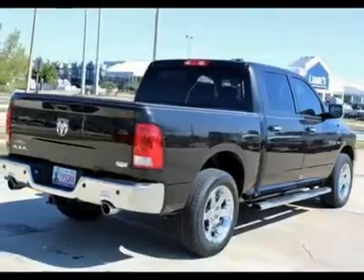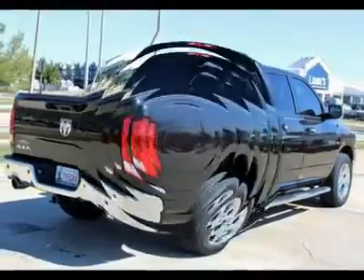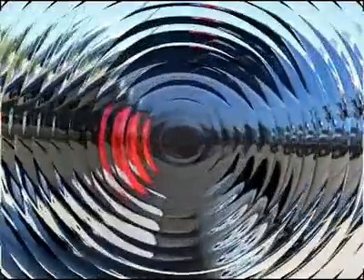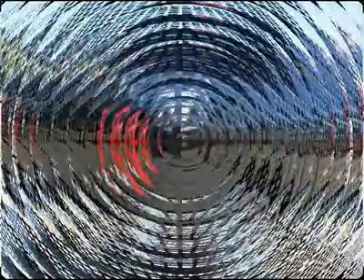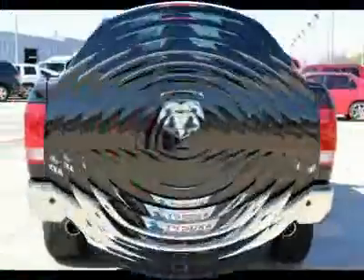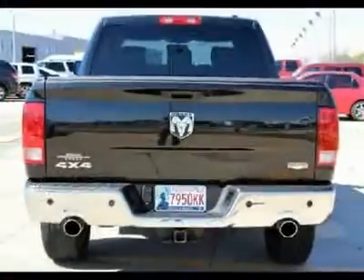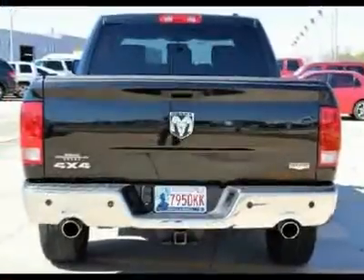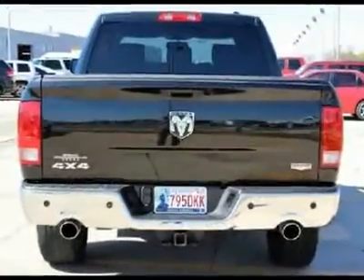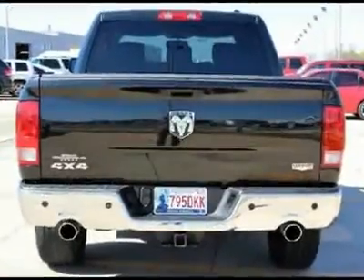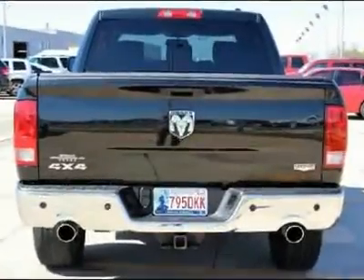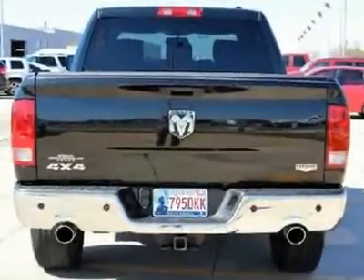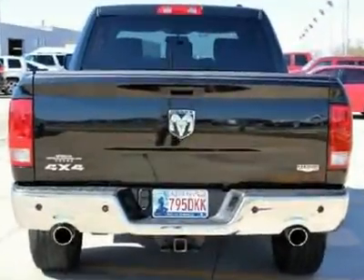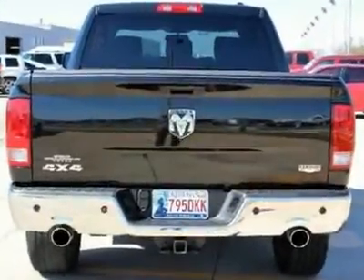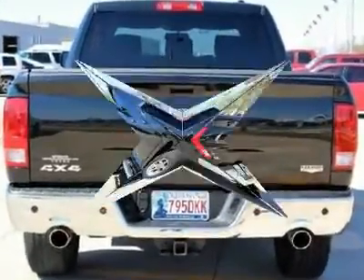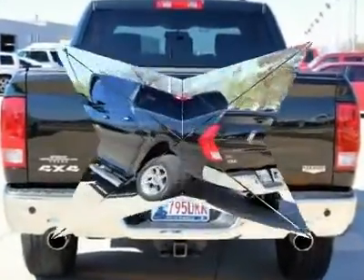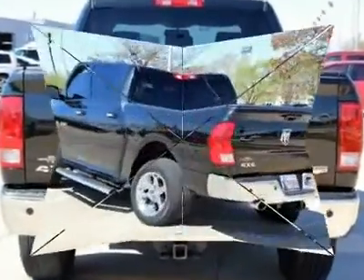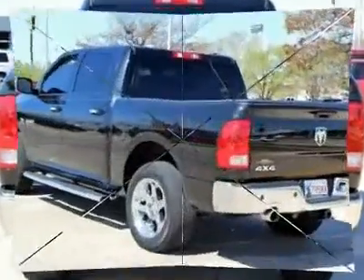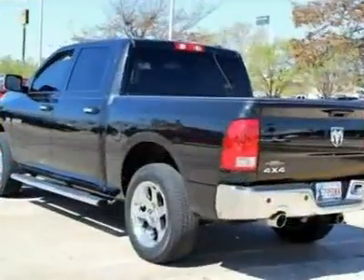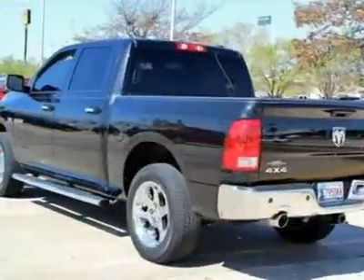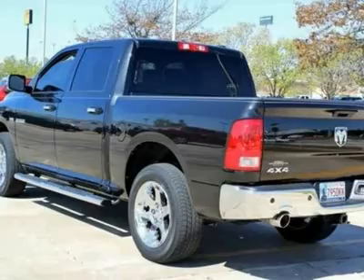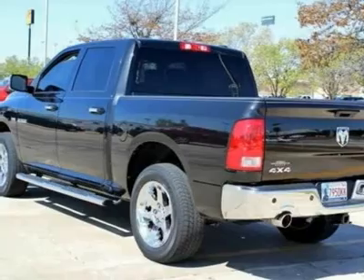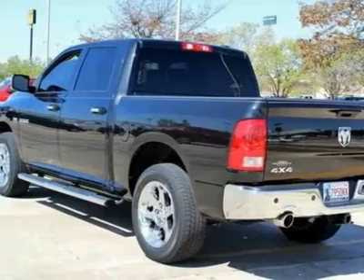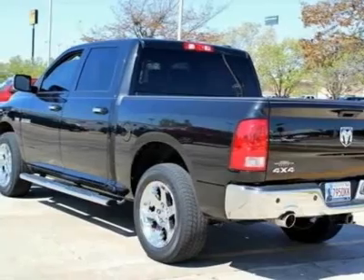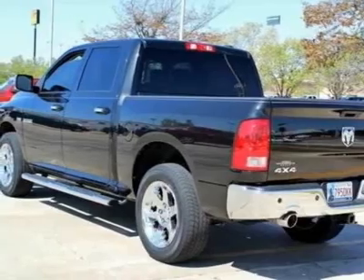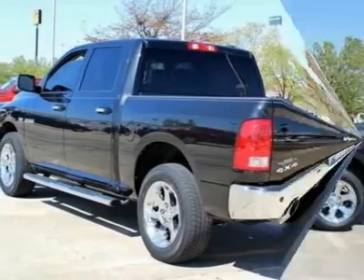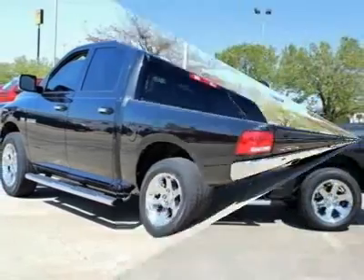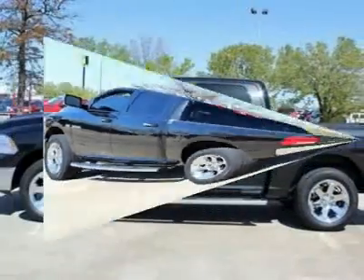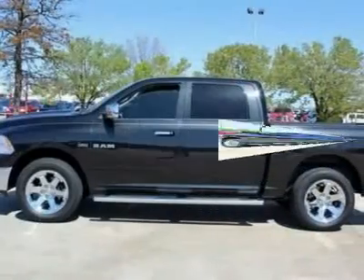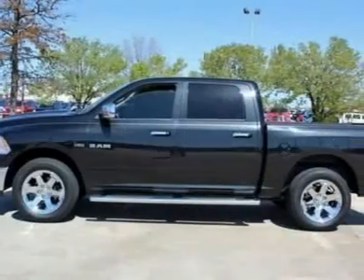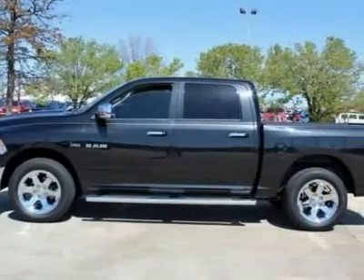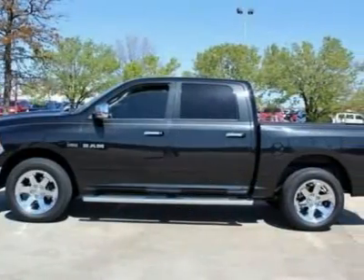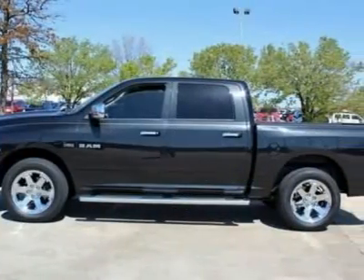Built inside out with the best of the best materials. Check this one out today. Drive off with this Ram truck today.